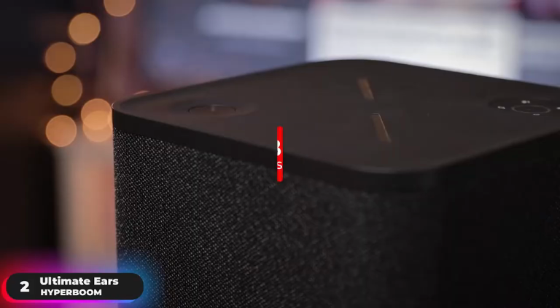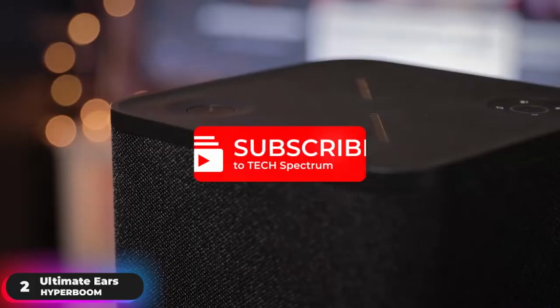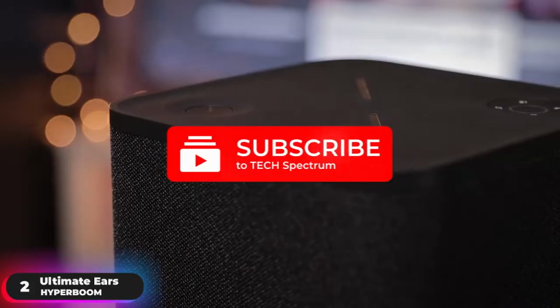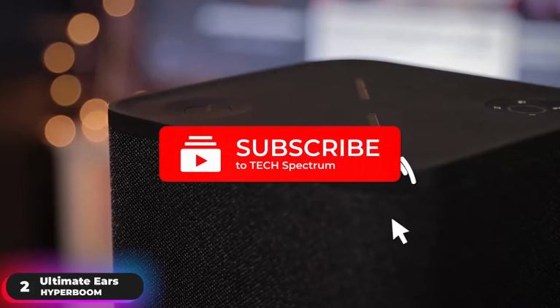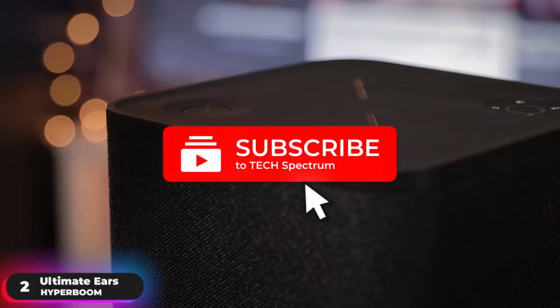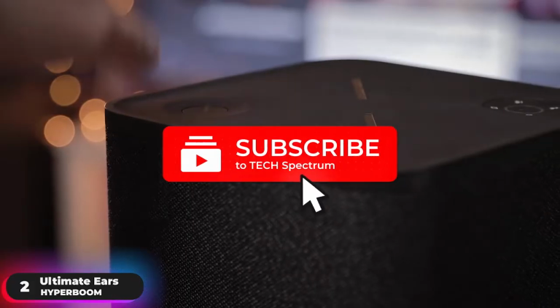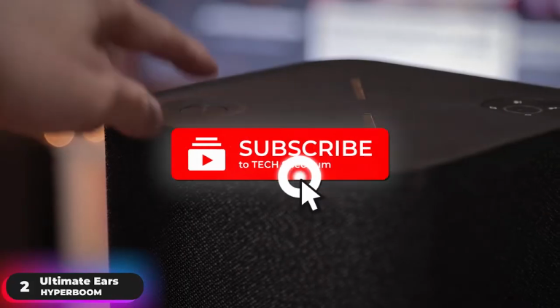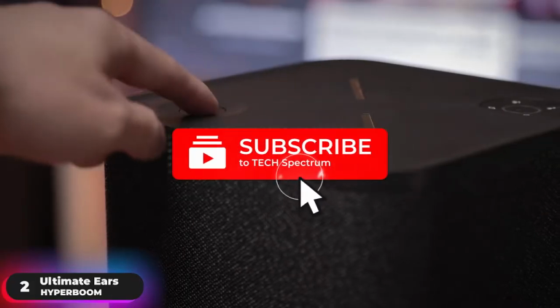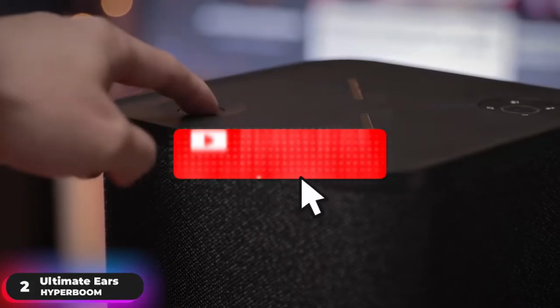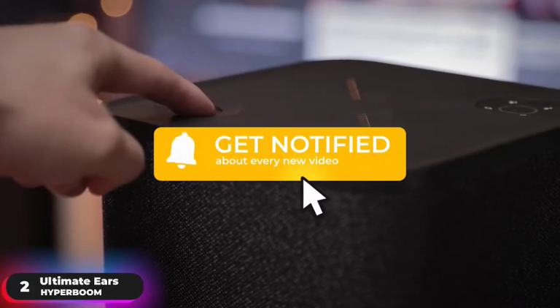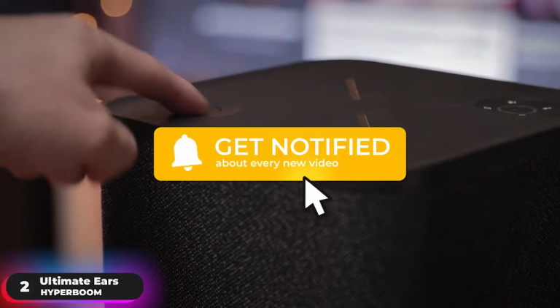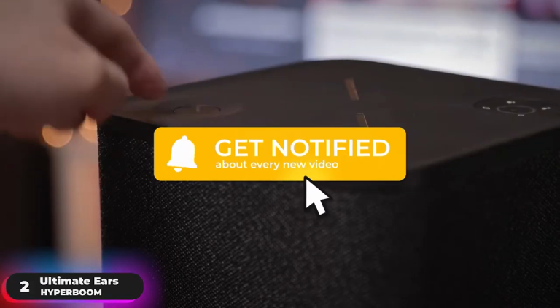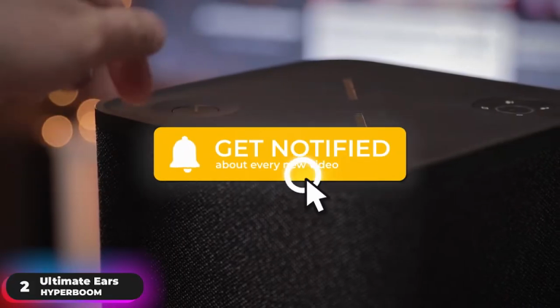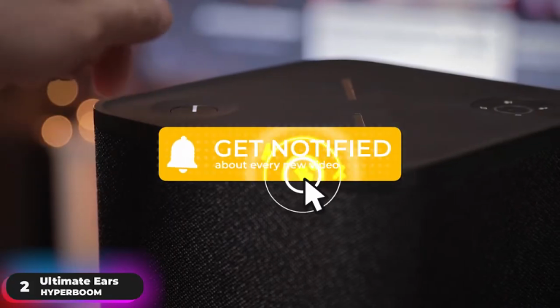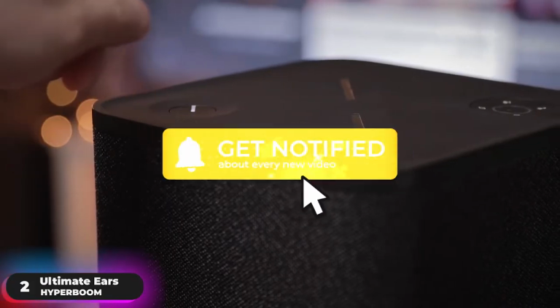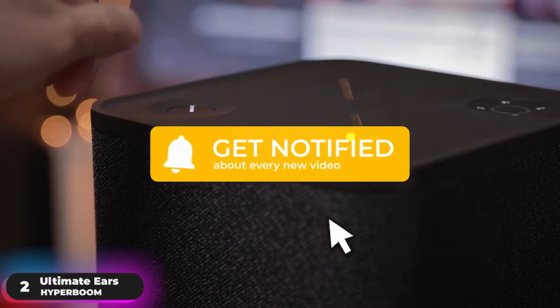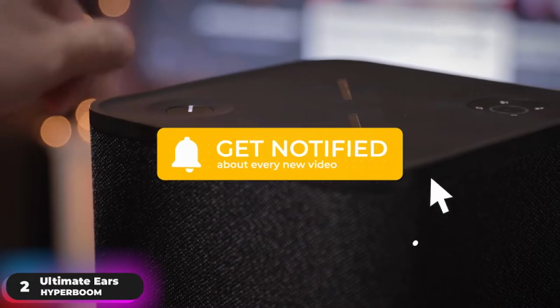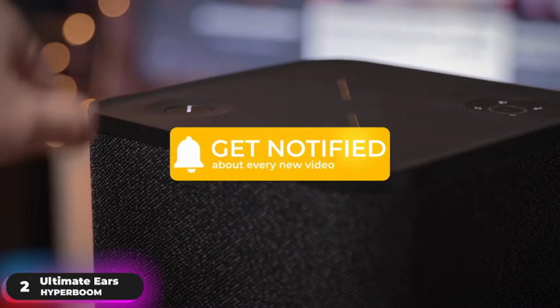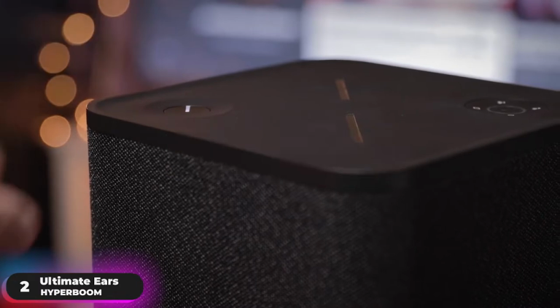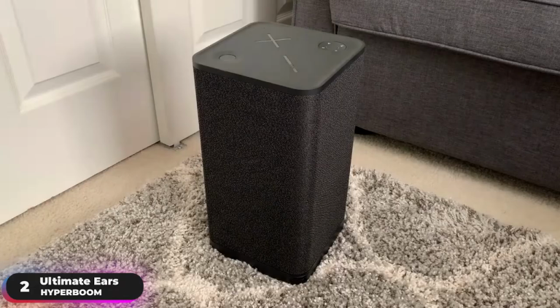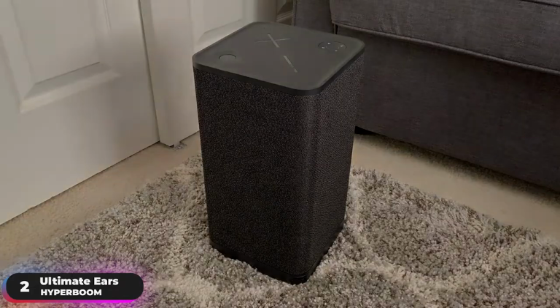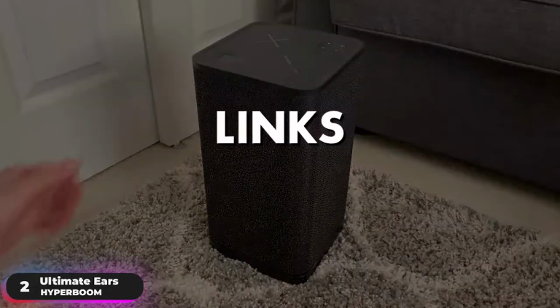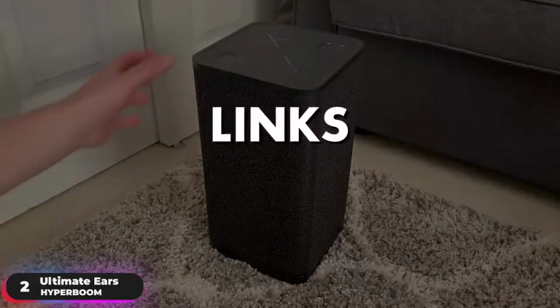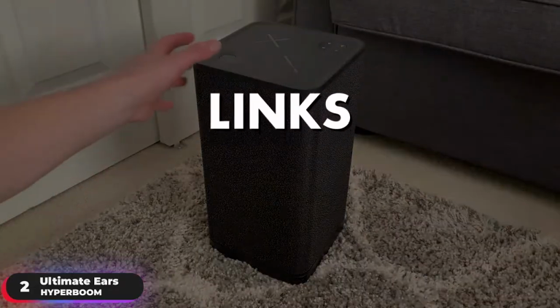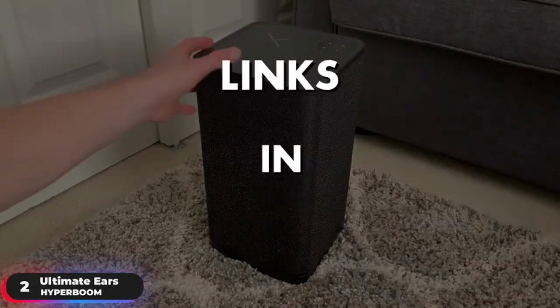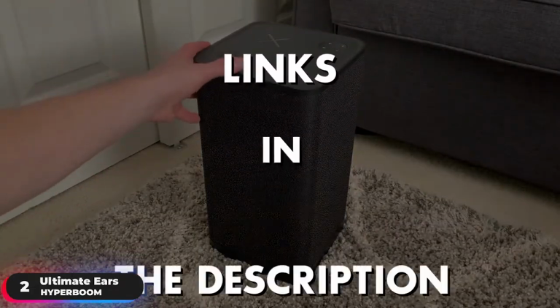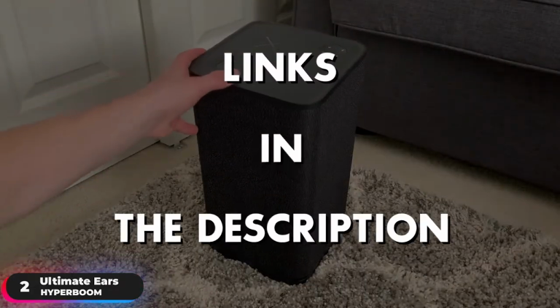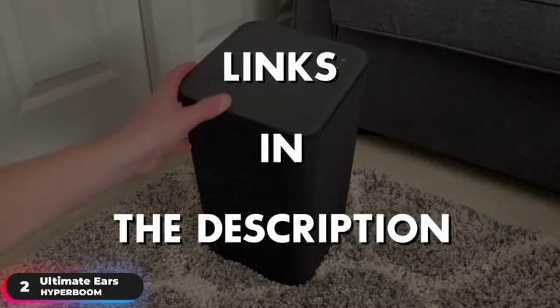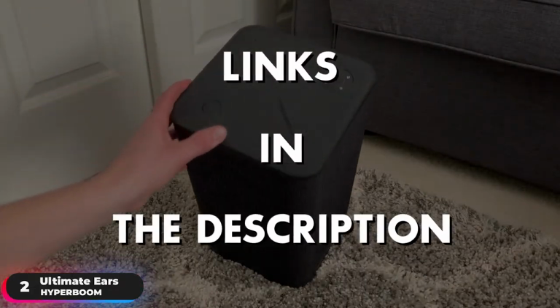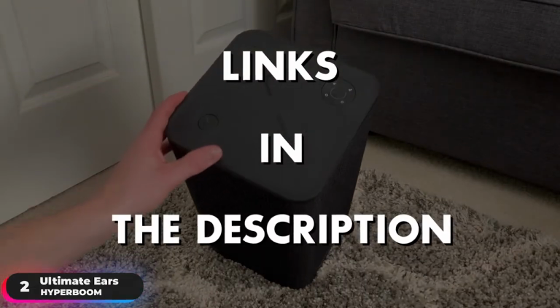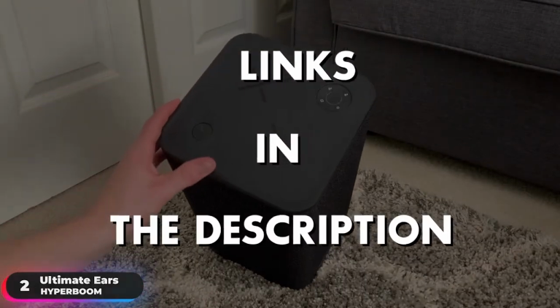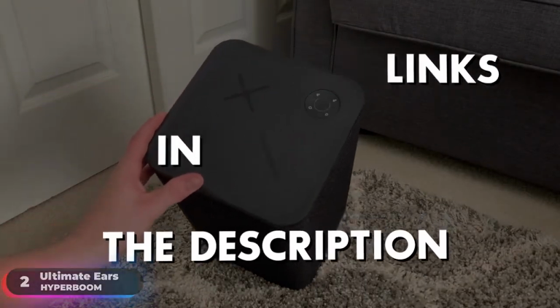Be sure to hit the subscribe and notification icons to stay up to date with our latest videos, and check out the links in the description for the most recent prices.